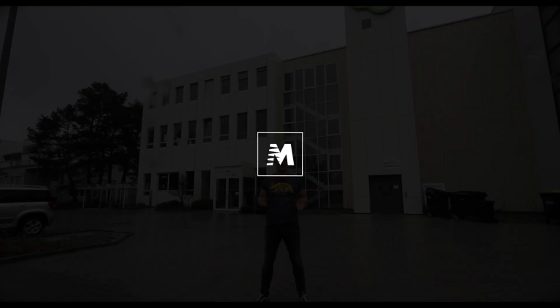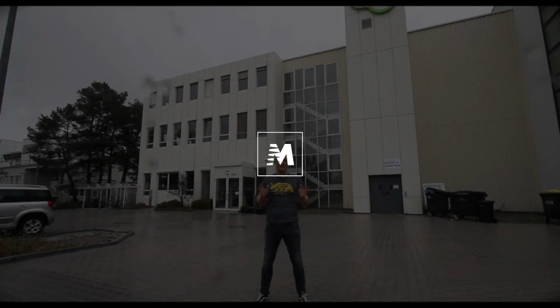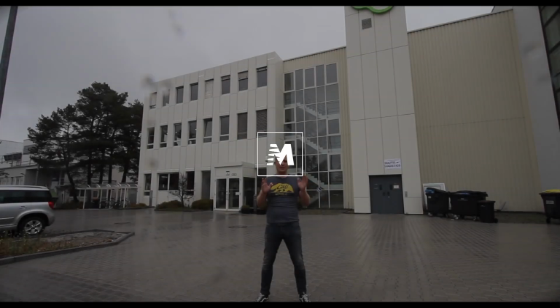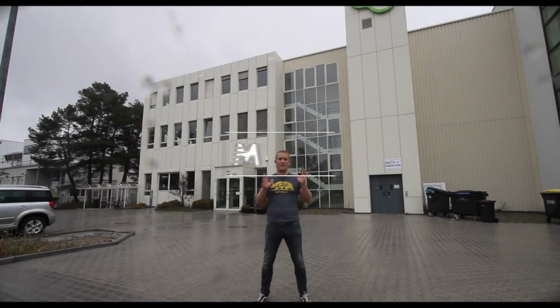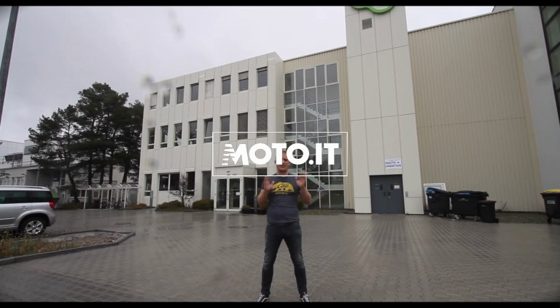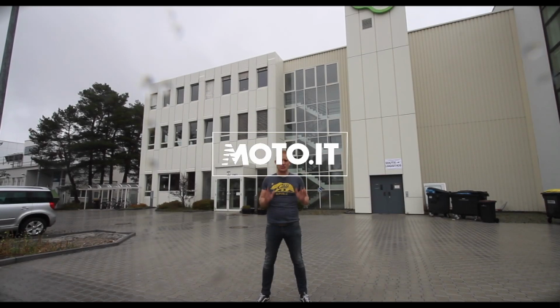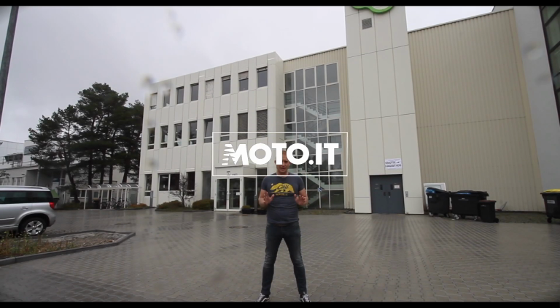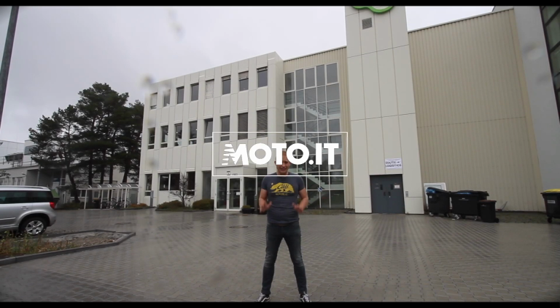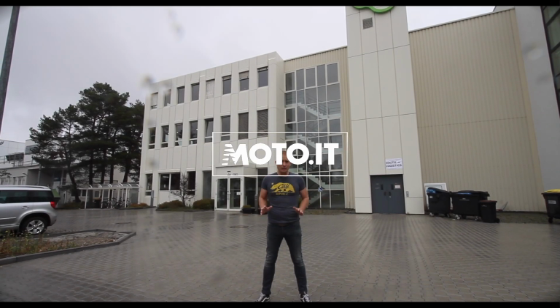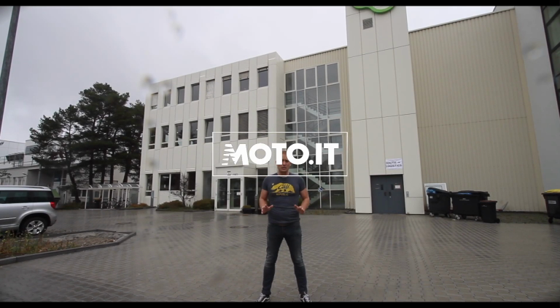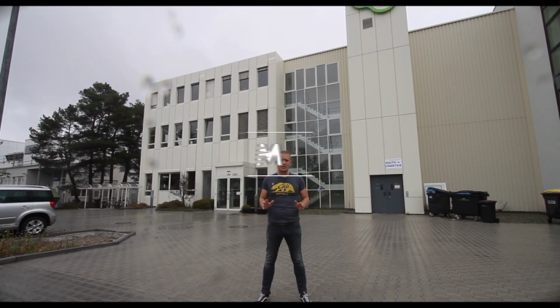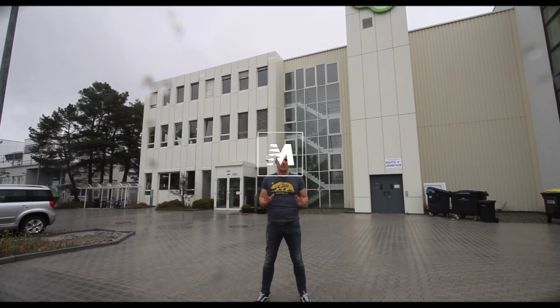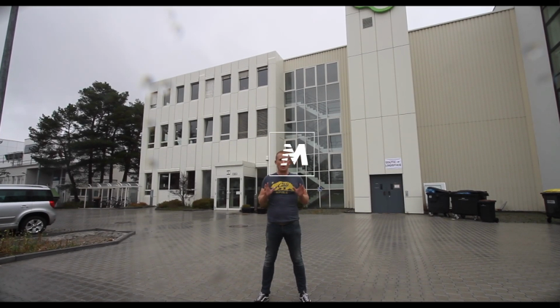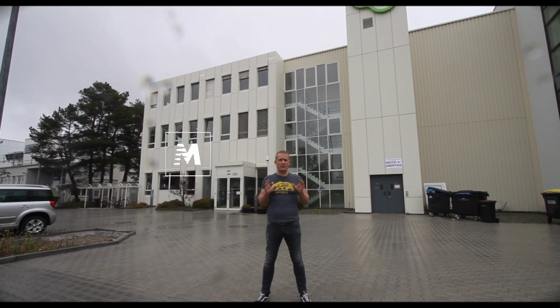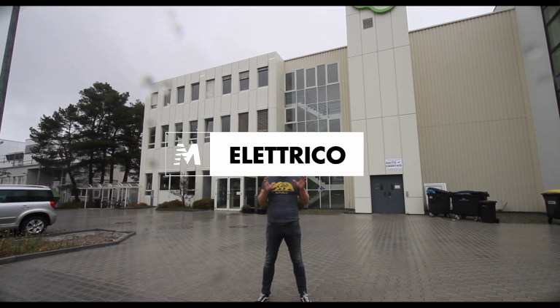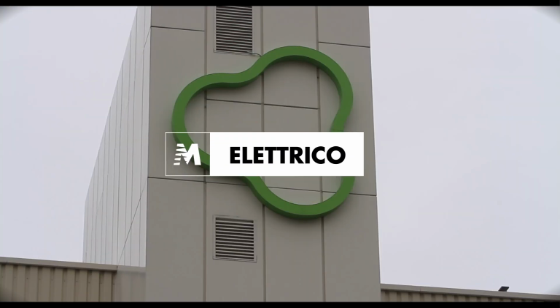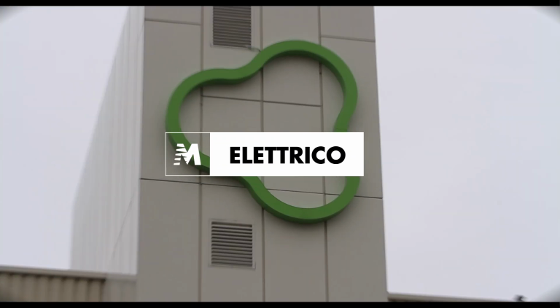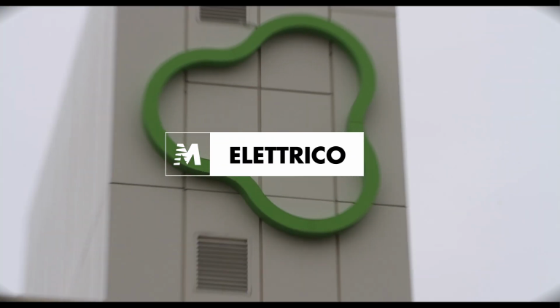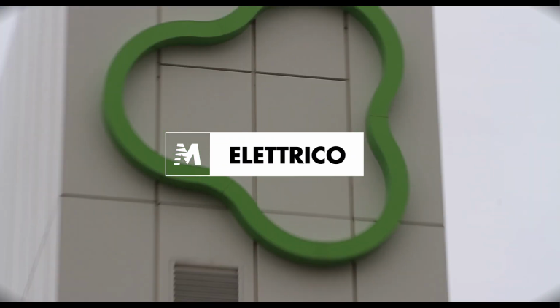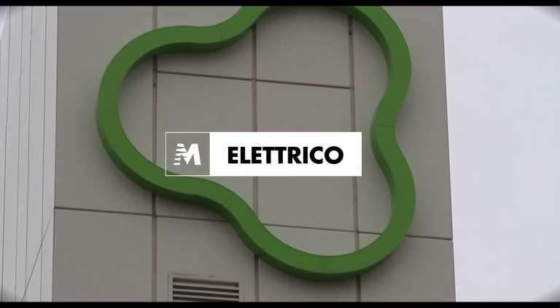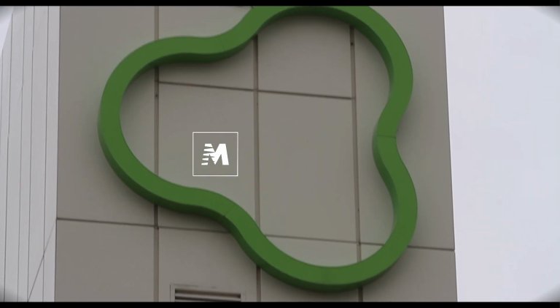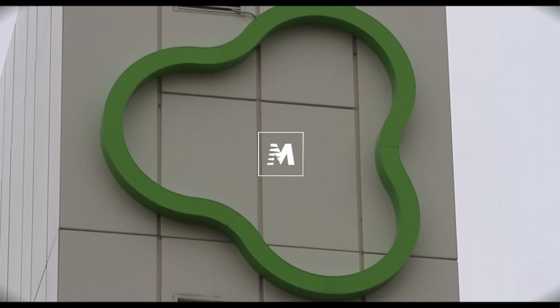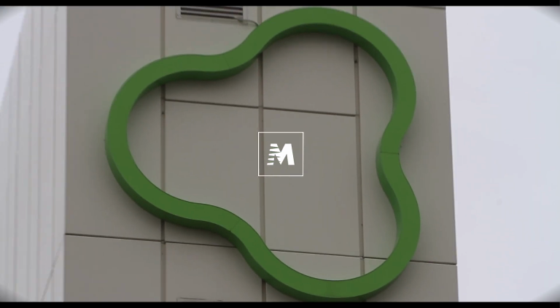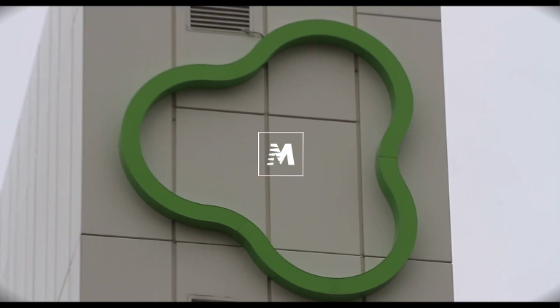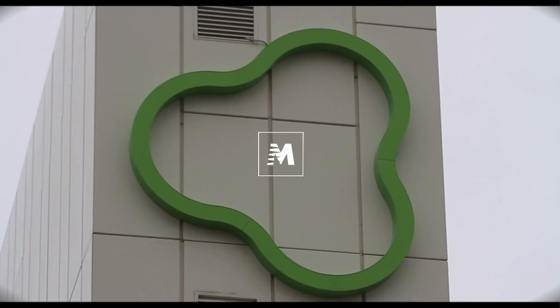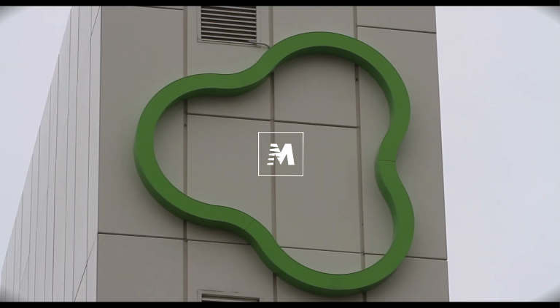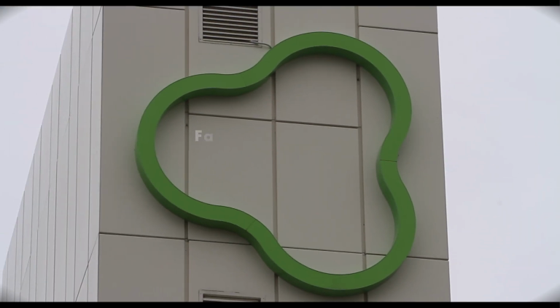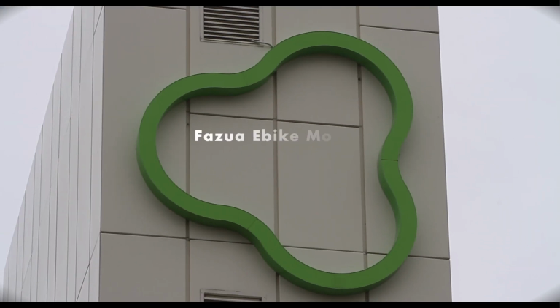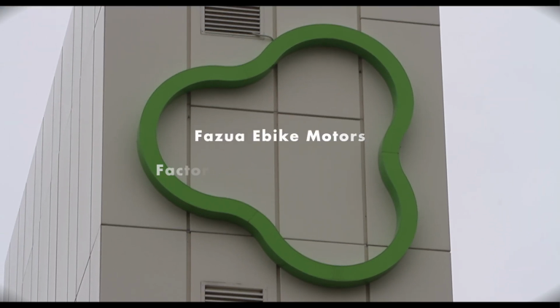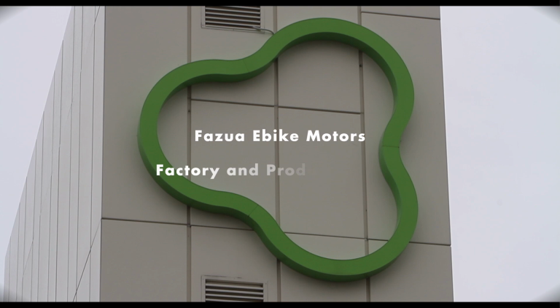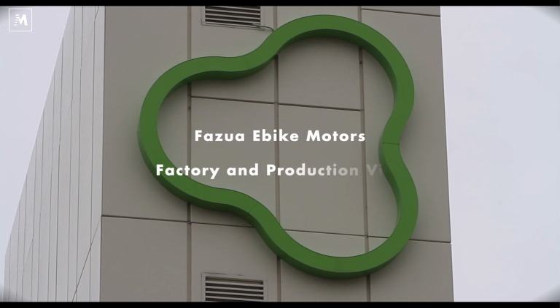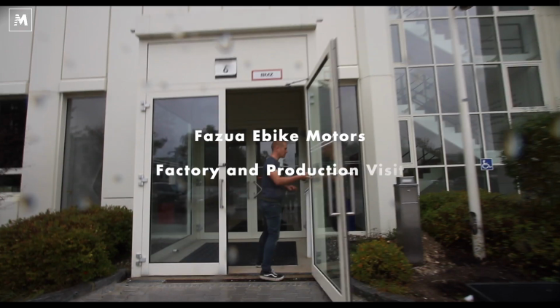We are here at Fazua, which is one of the key motor makers for the e-bike market.